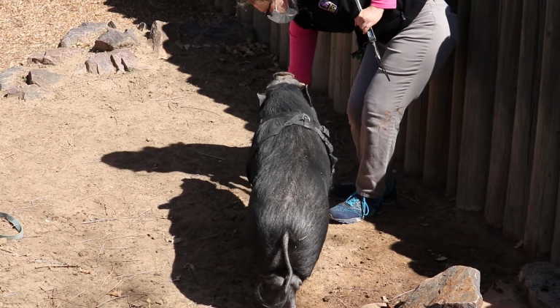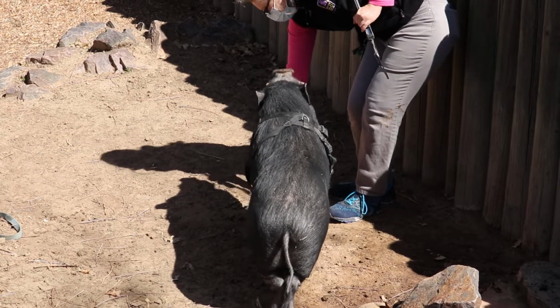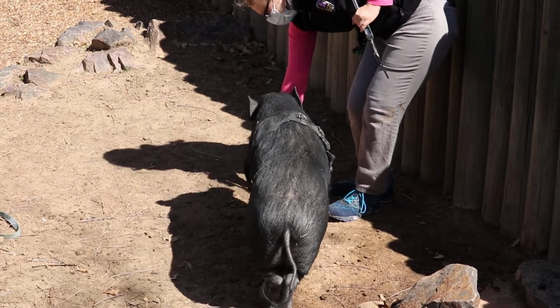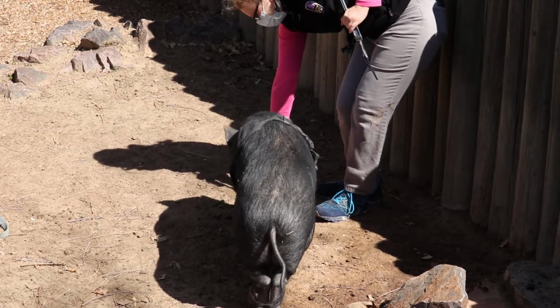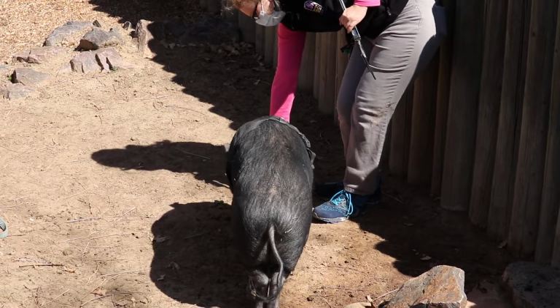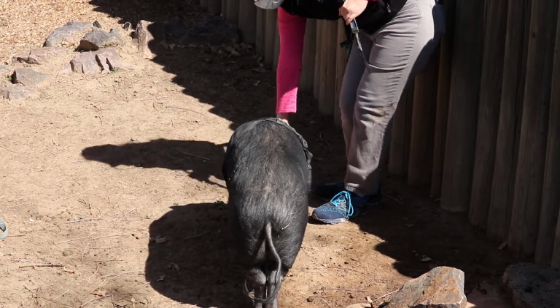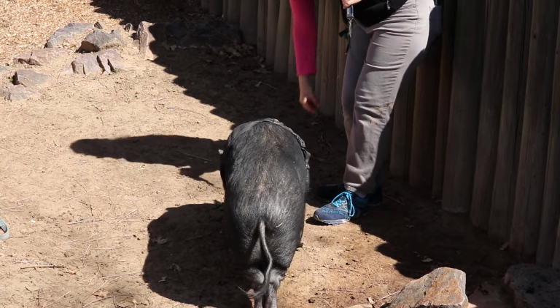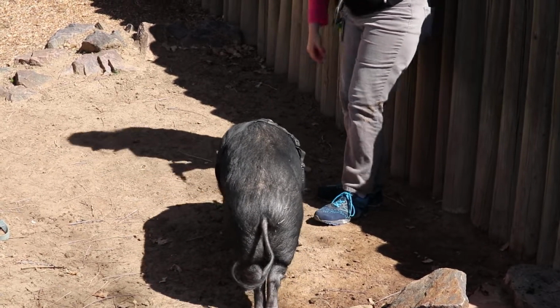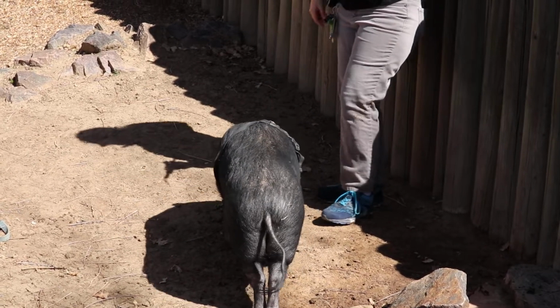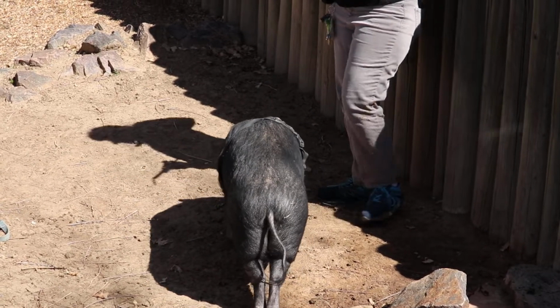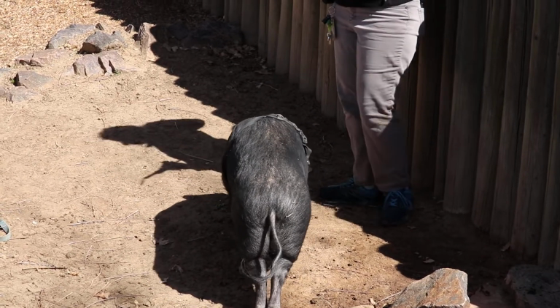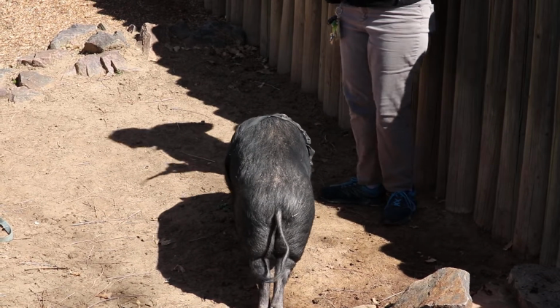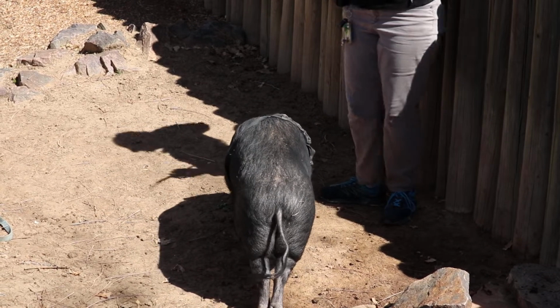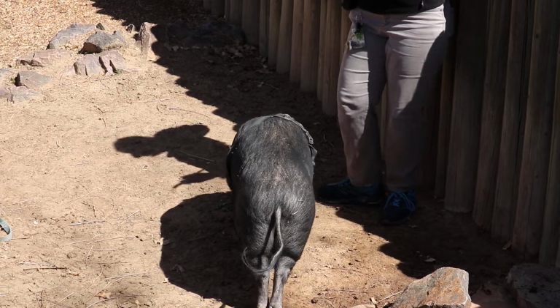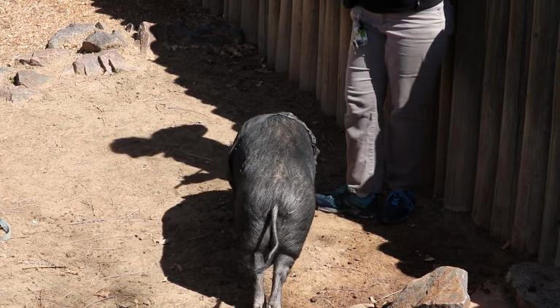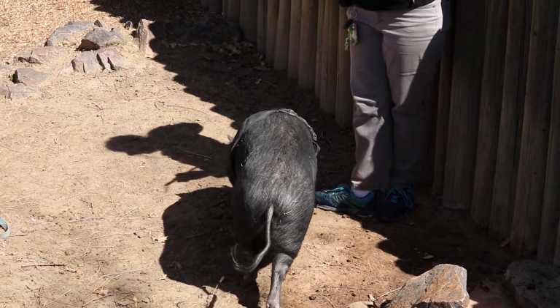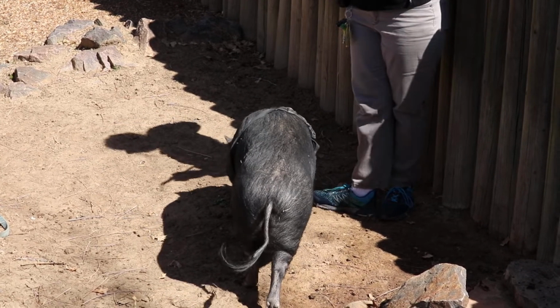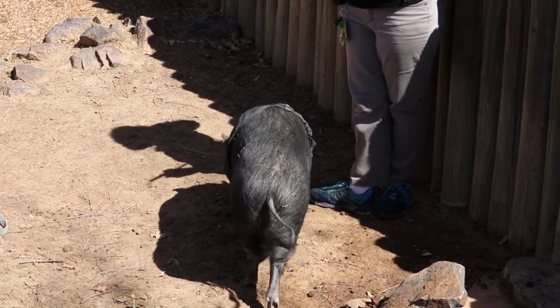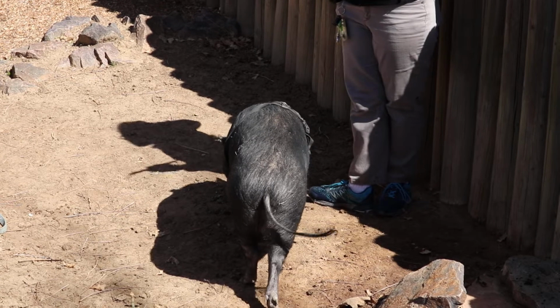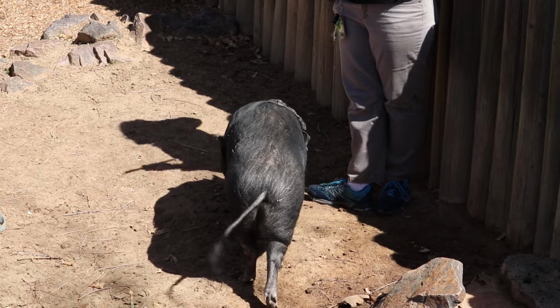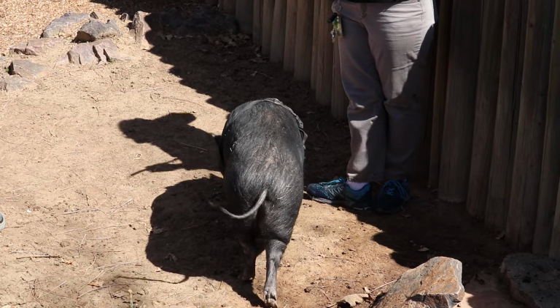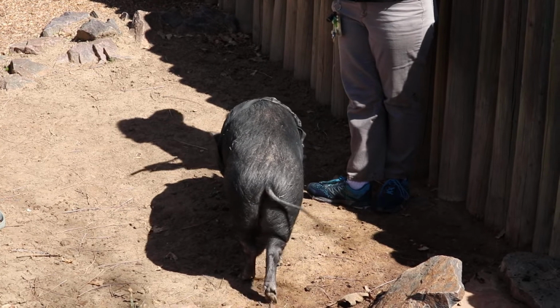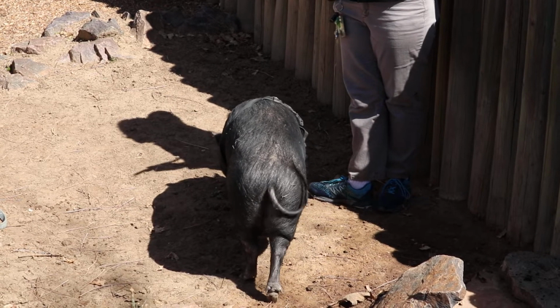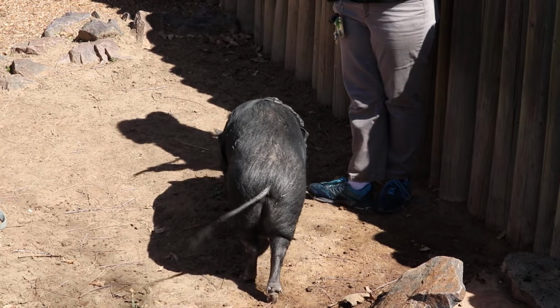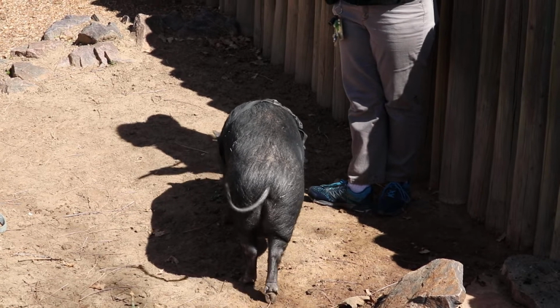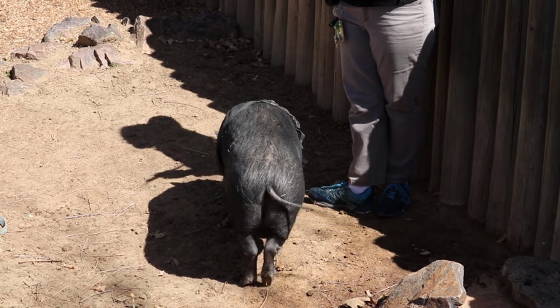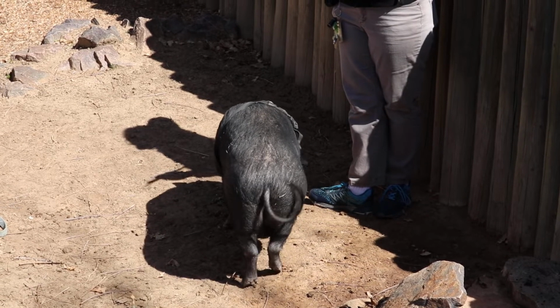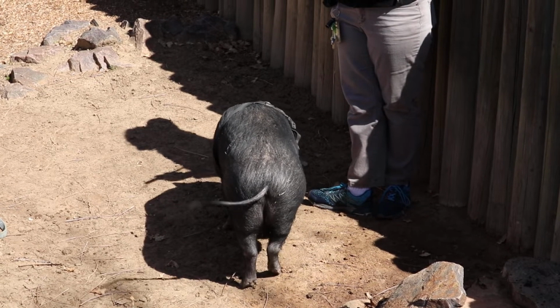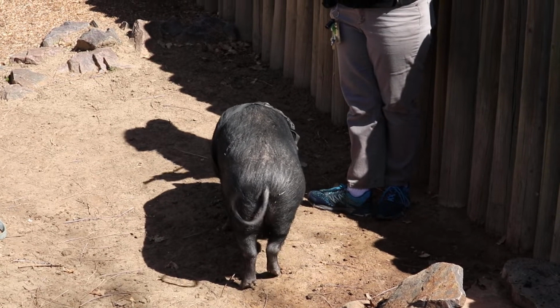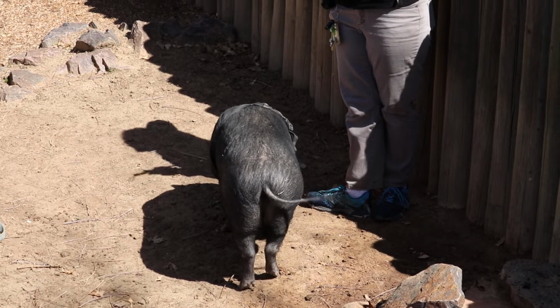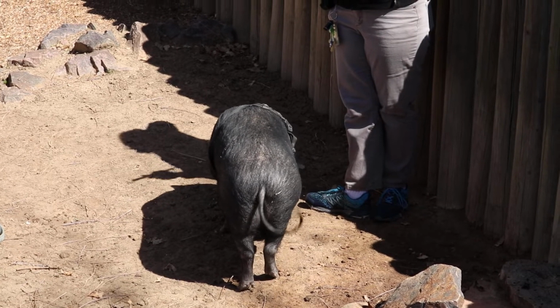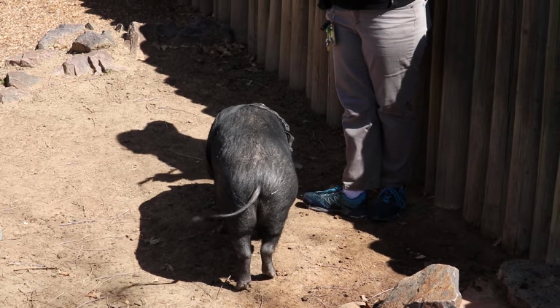Look at that pig. Super strong, super smart. He's got it all, even the looks.